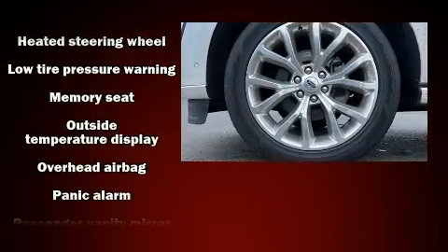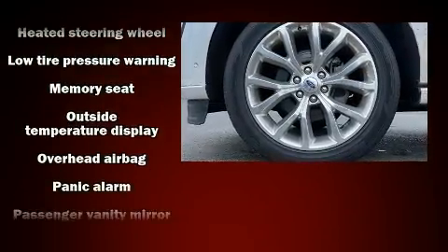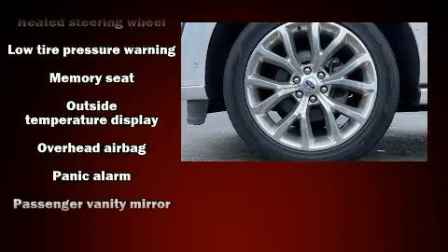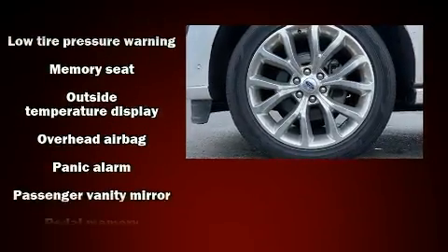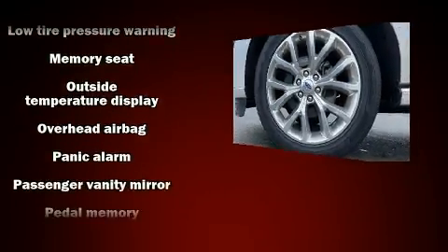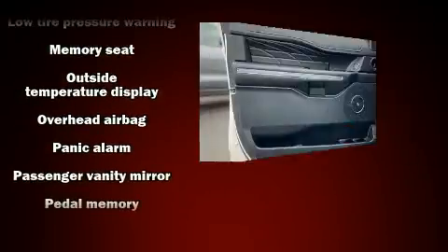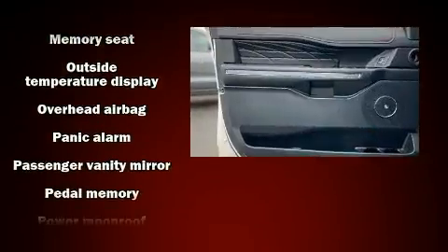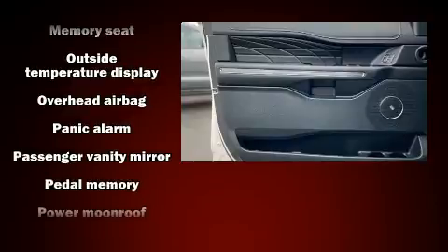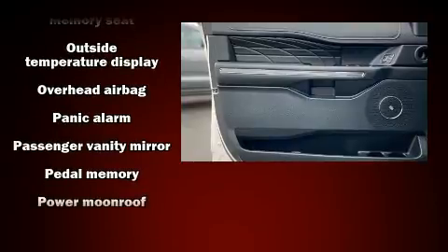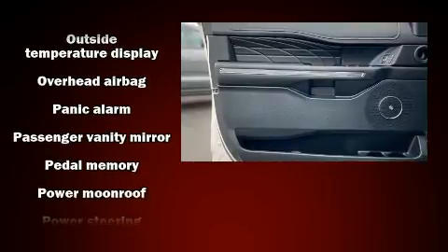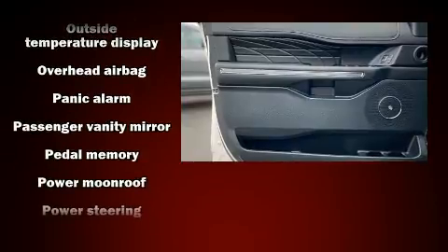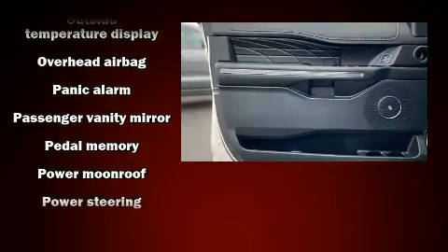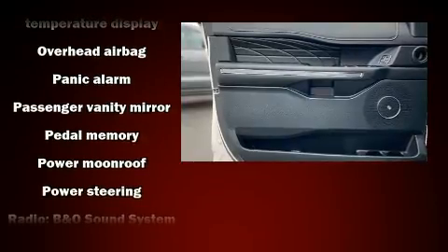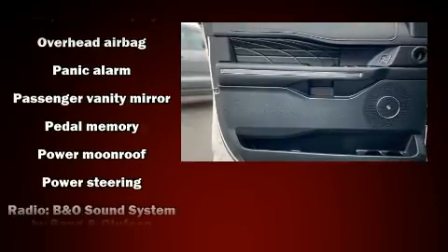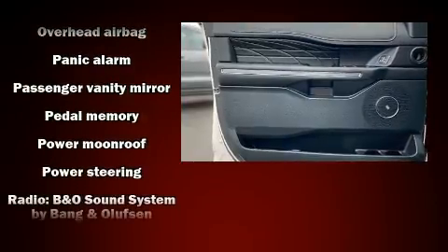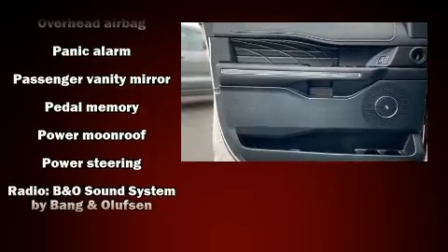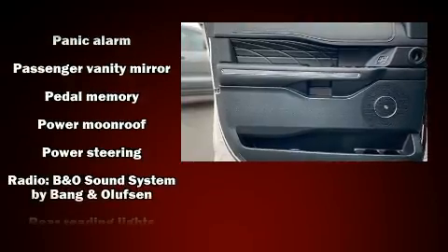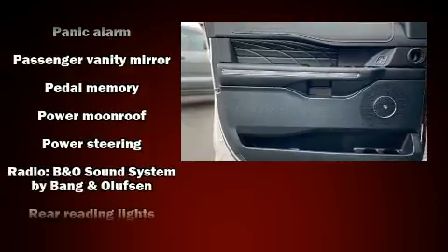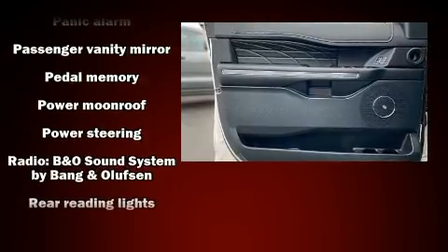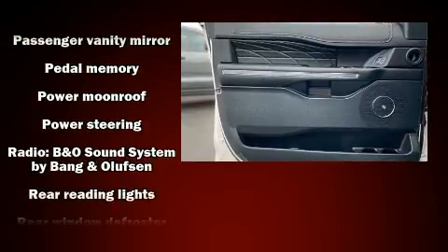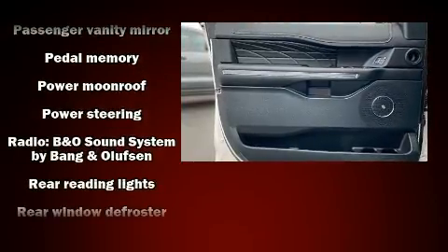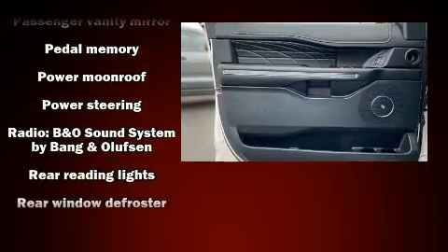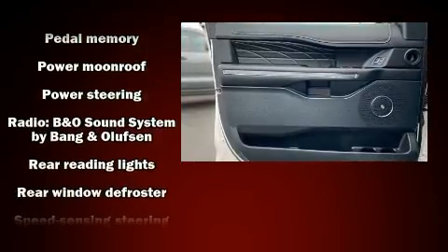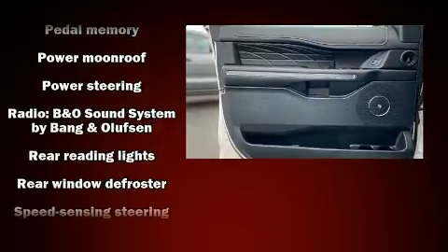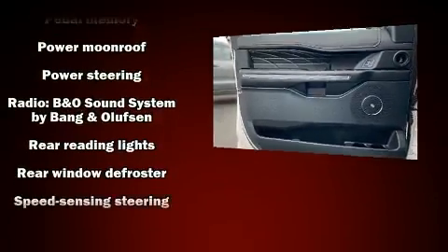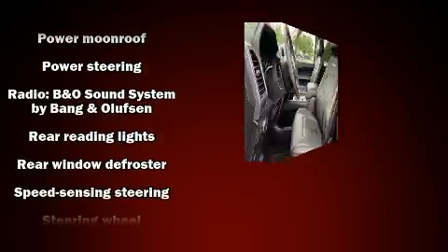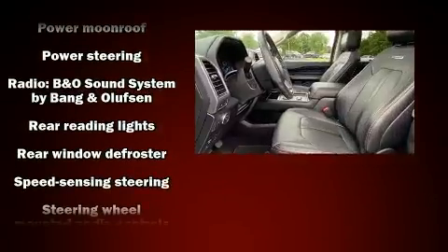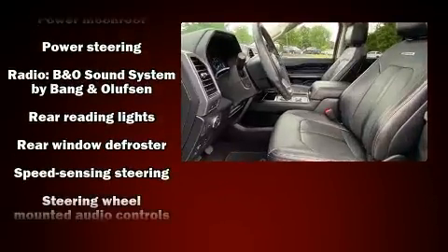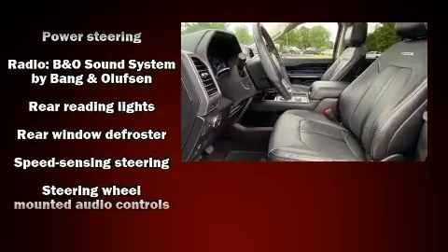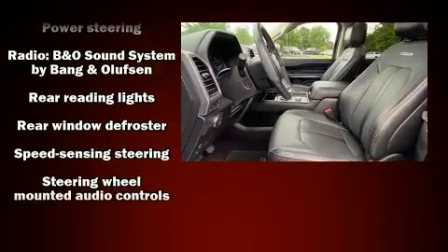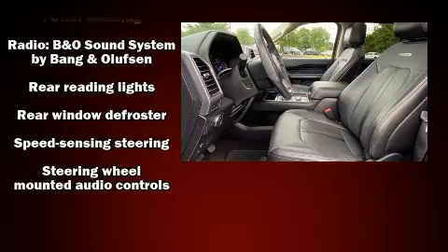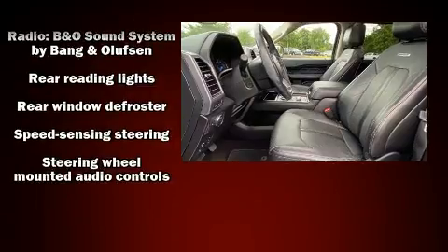Audio features include an AM-FM radio and 12 speakers, ensuring optimal sound no matter where you're seated.